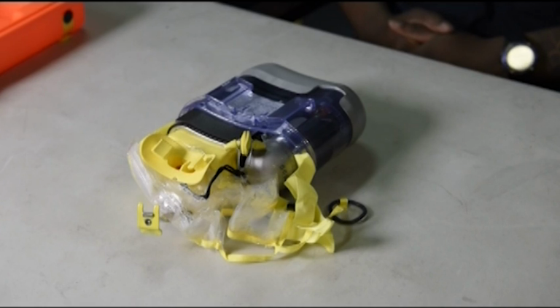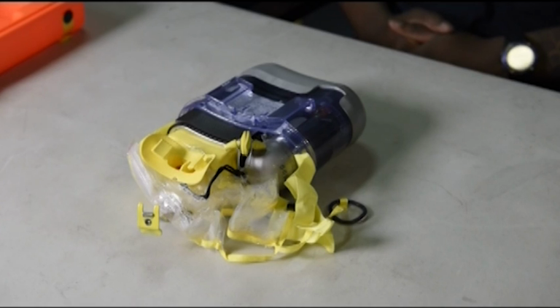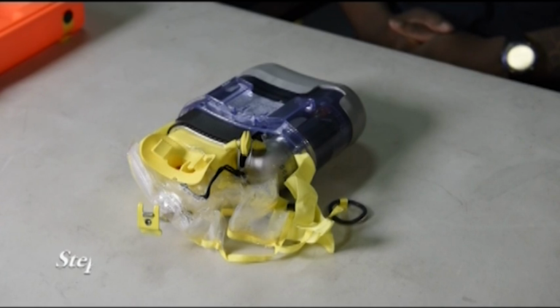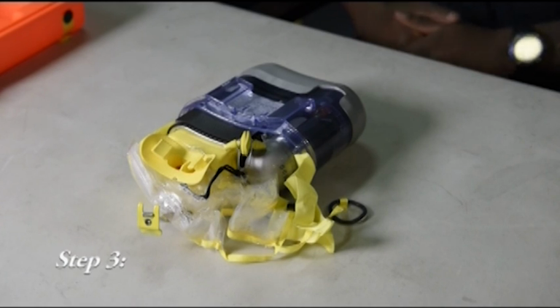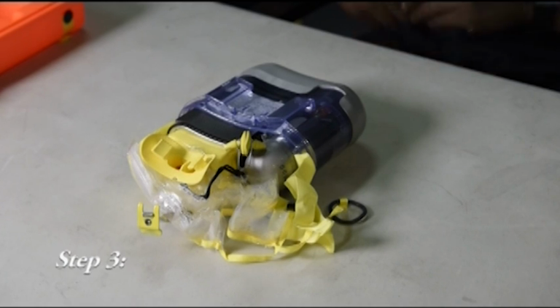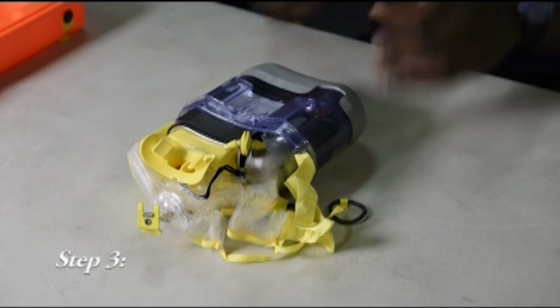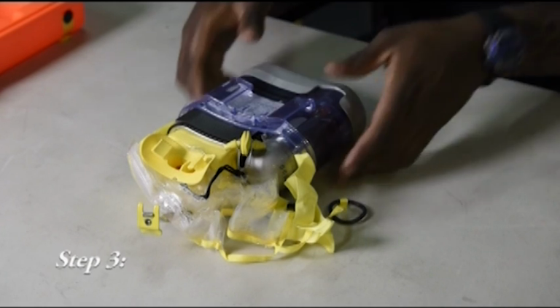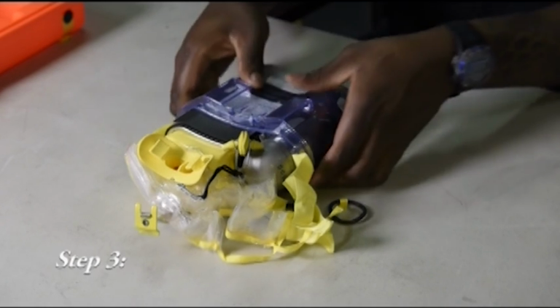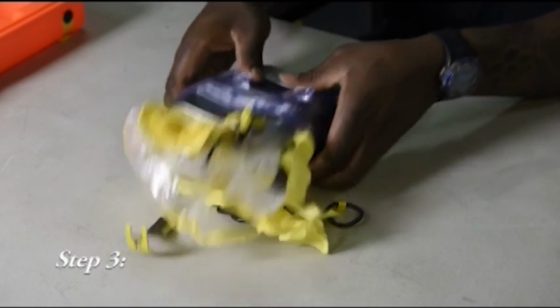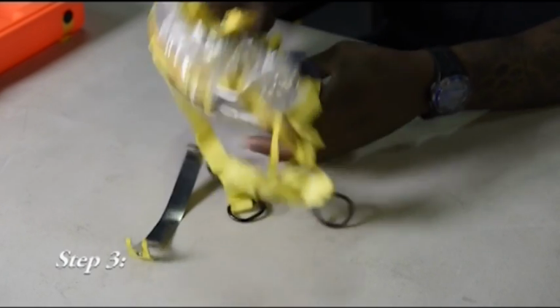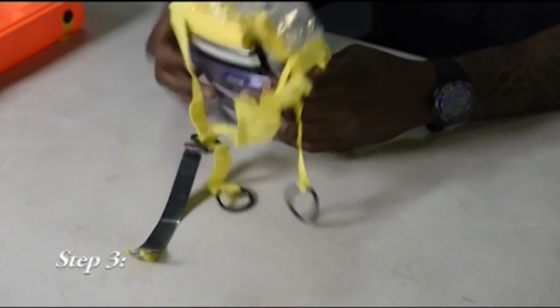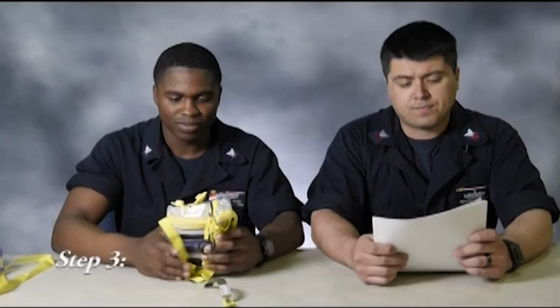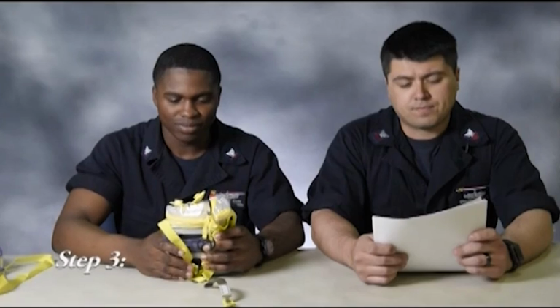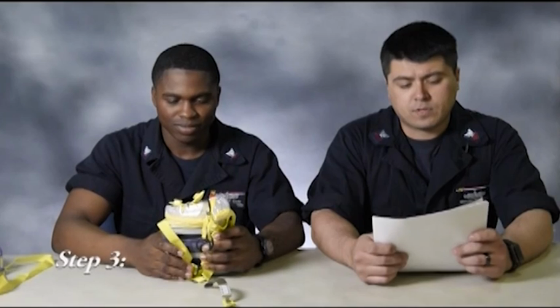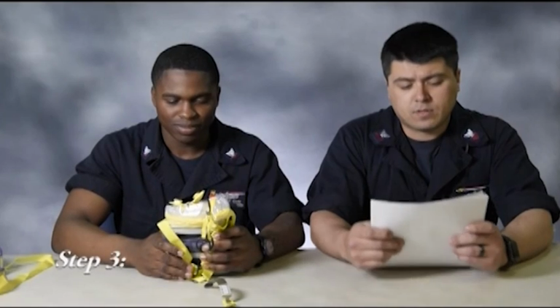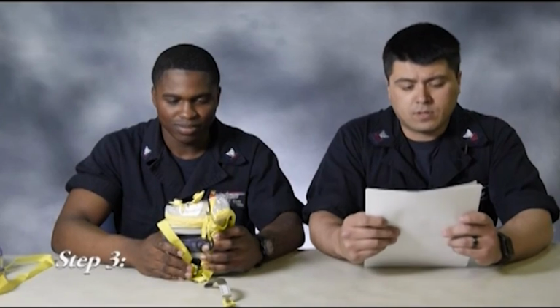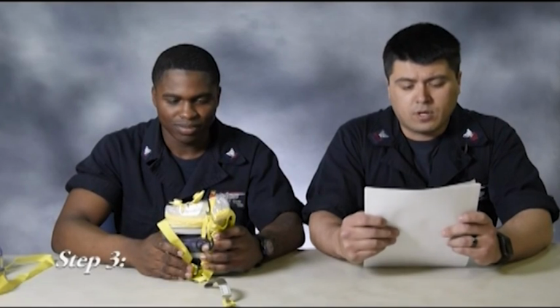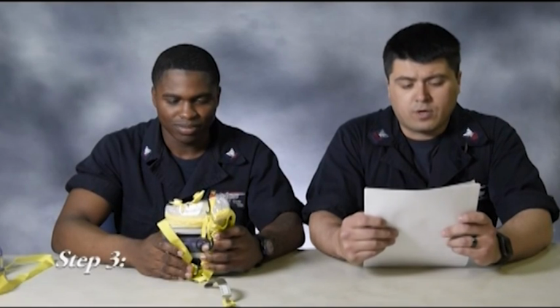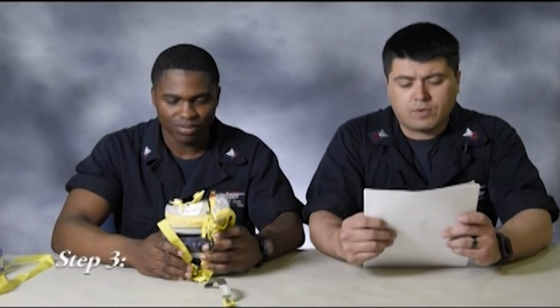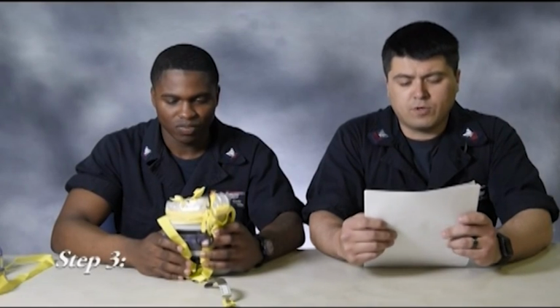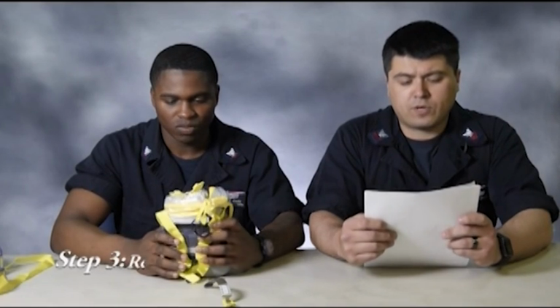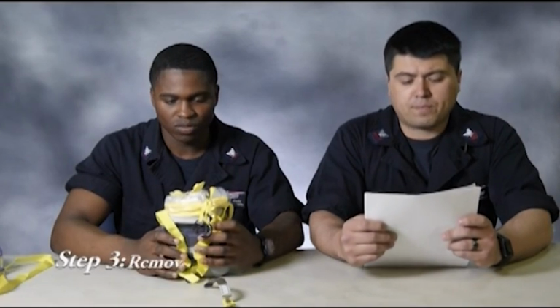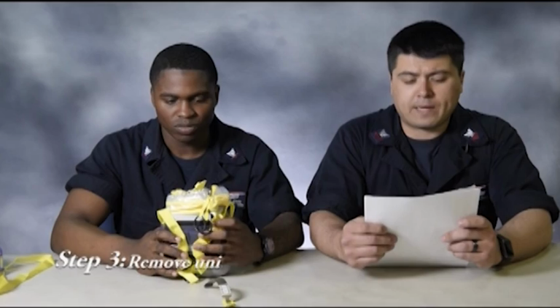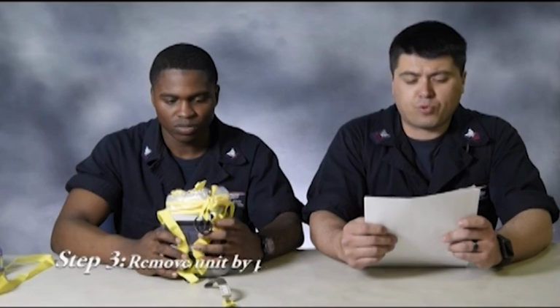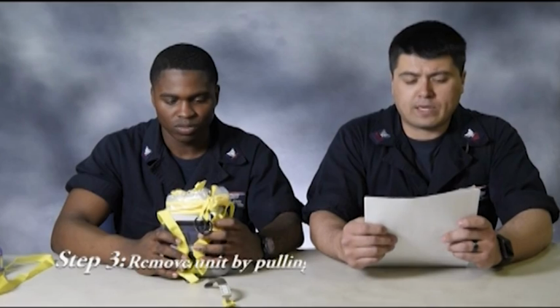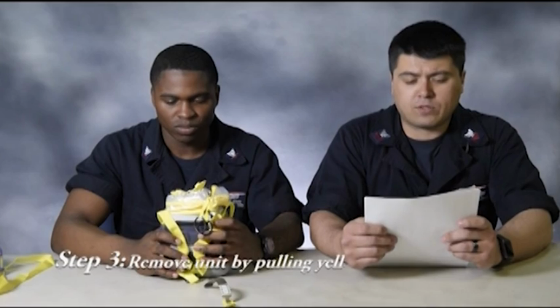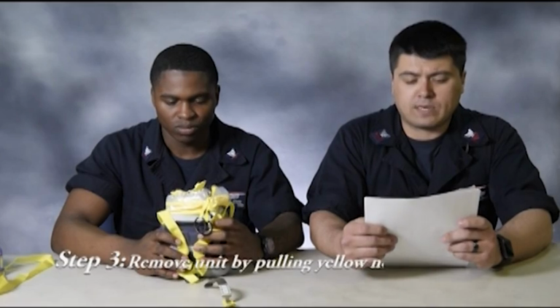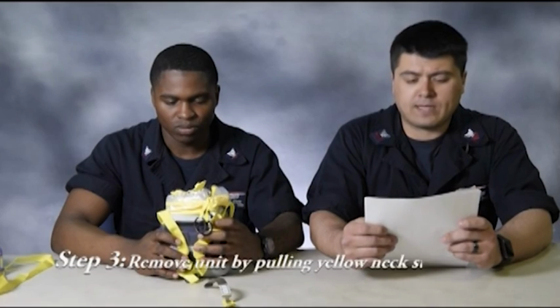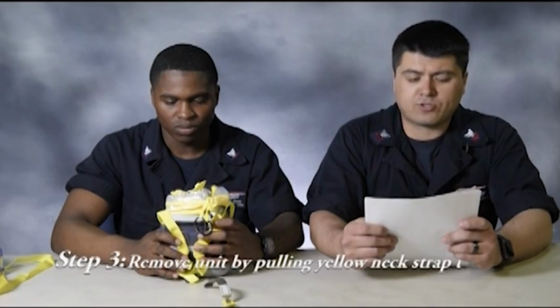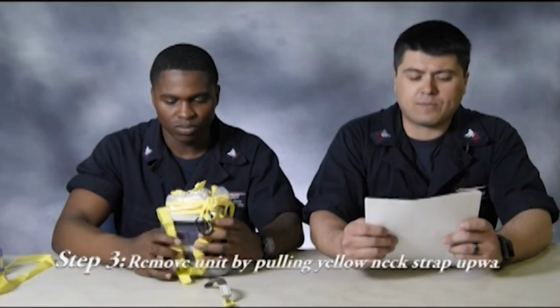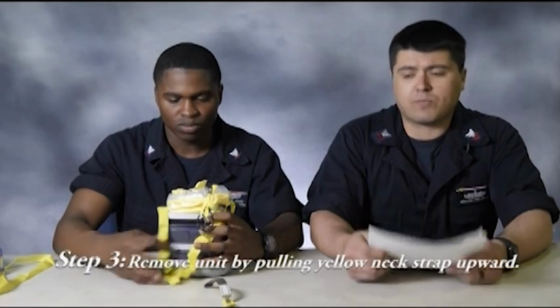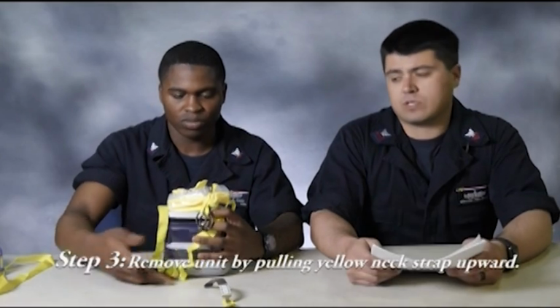Step number three: remove unit by pulling yellow neck strap upwards.